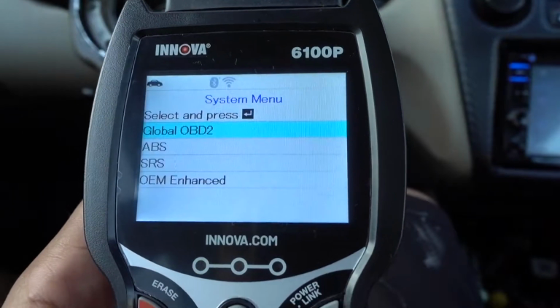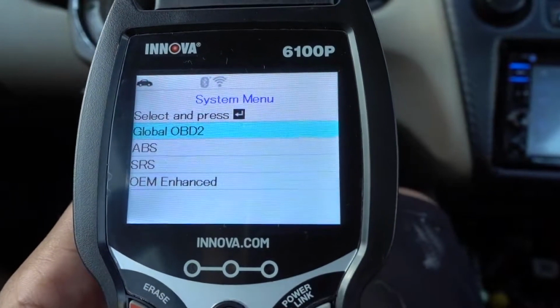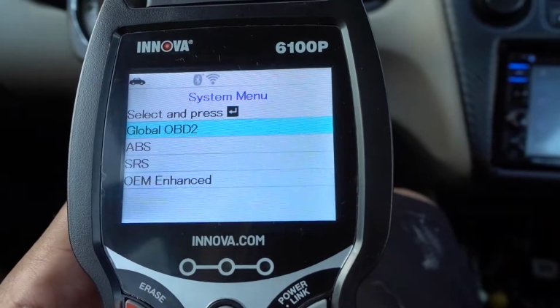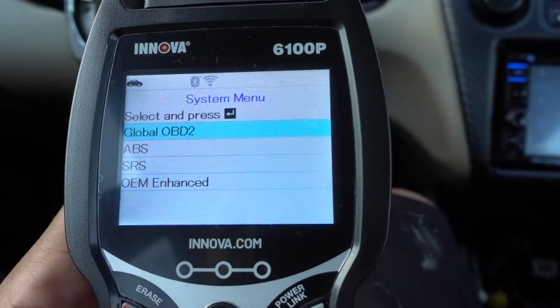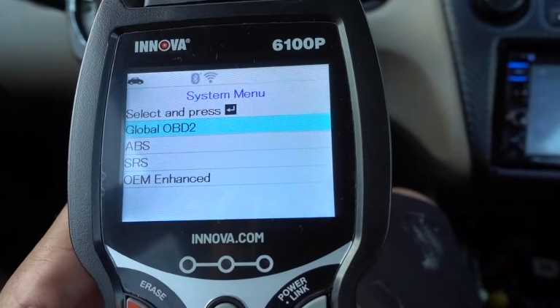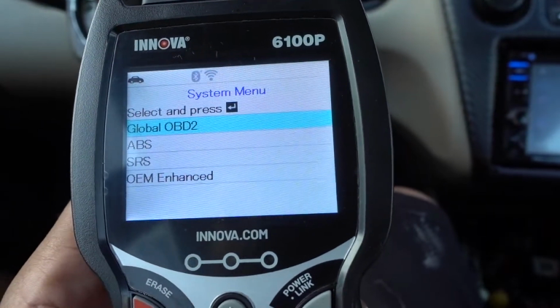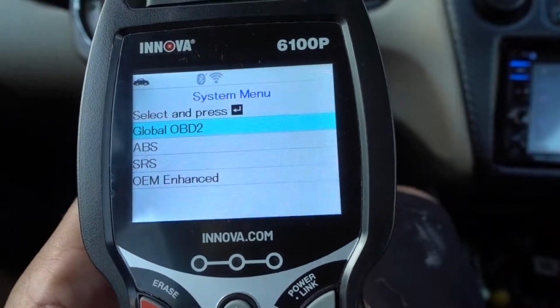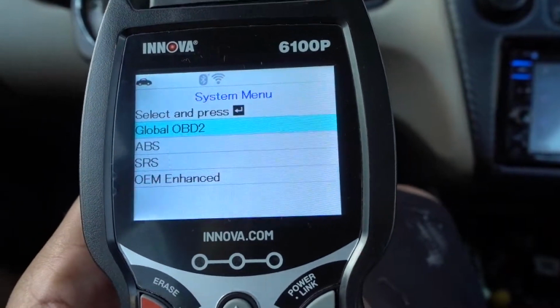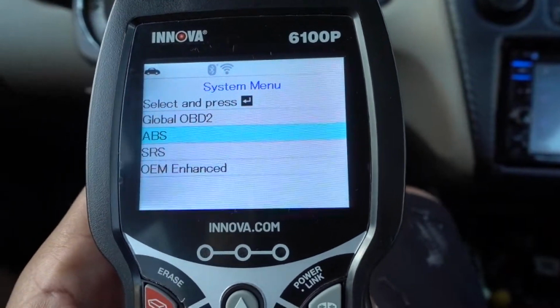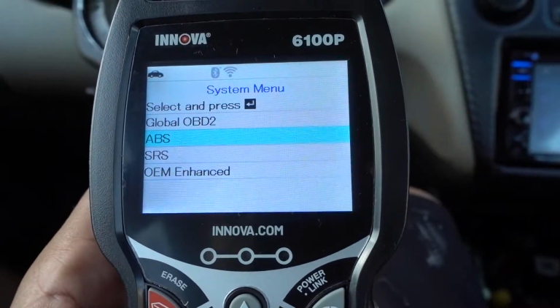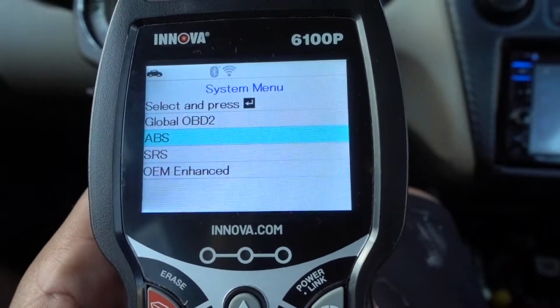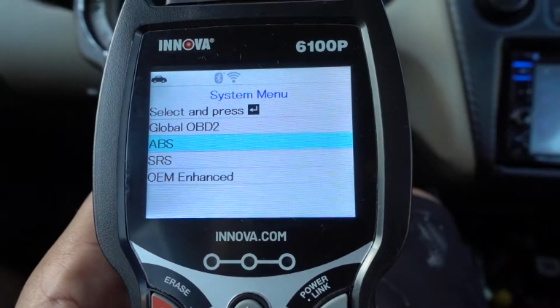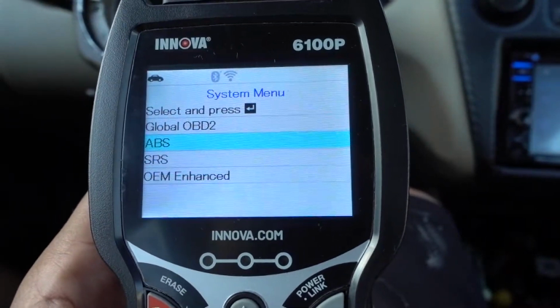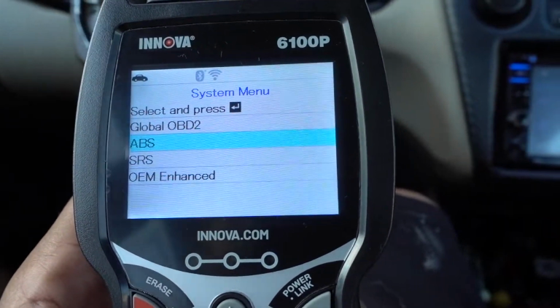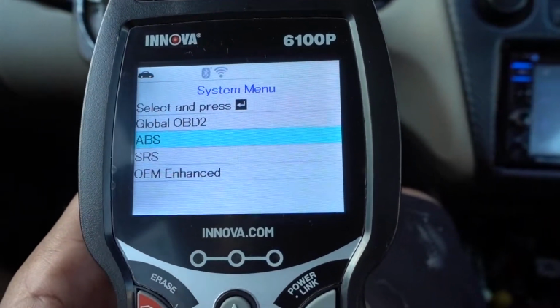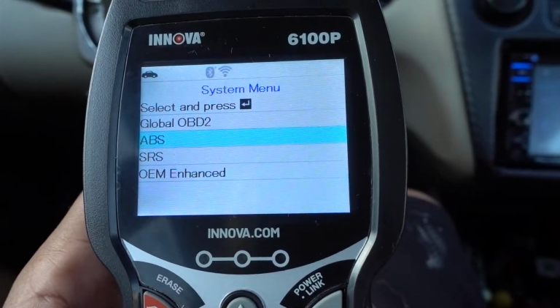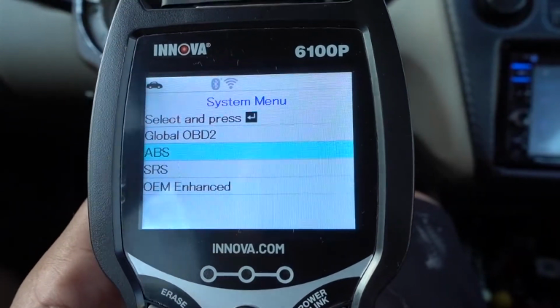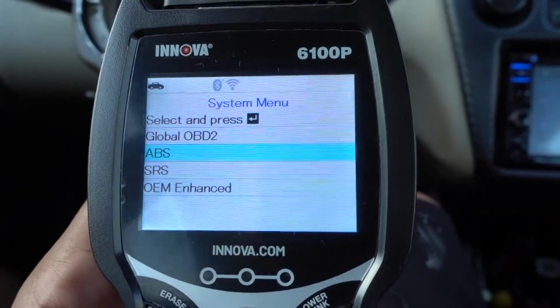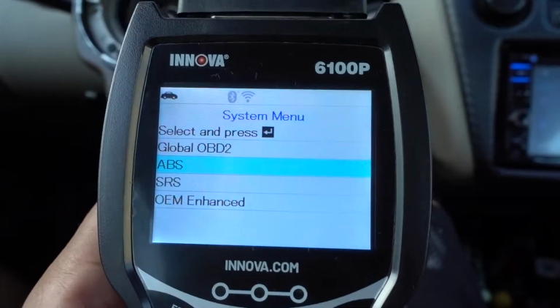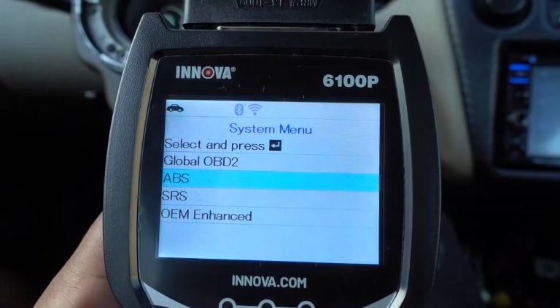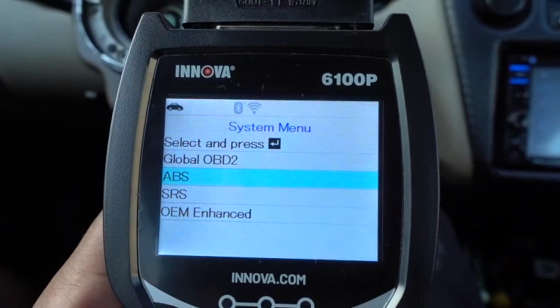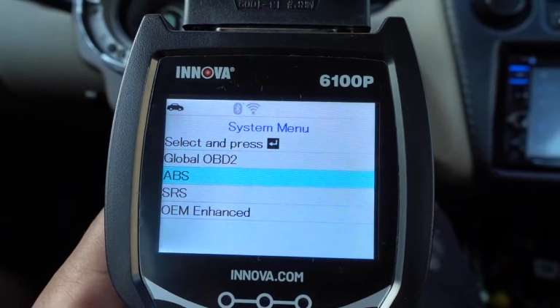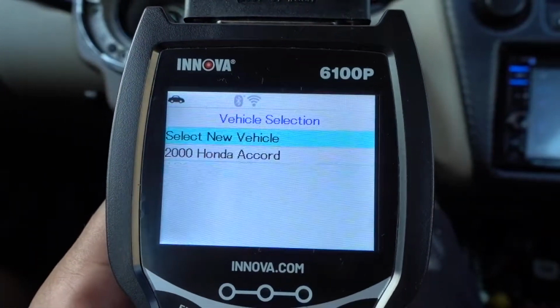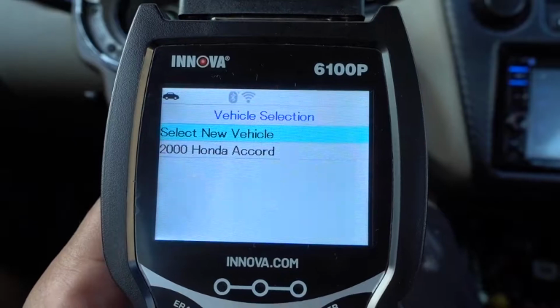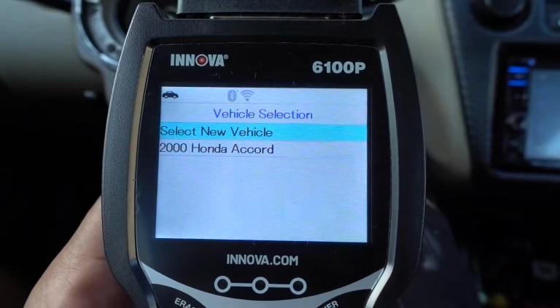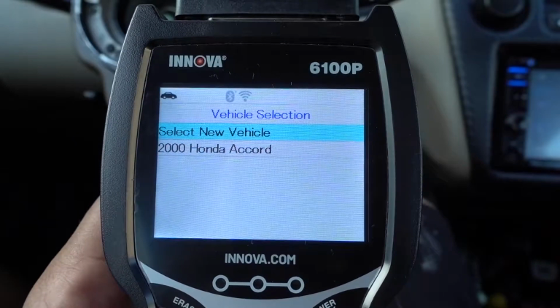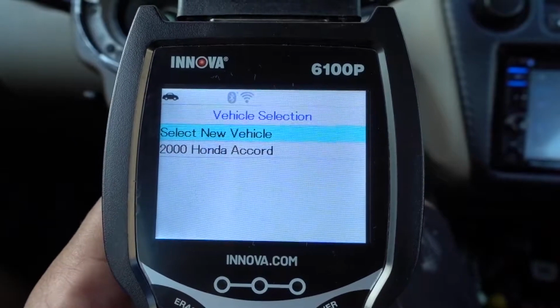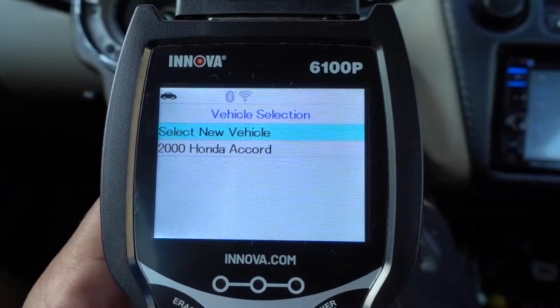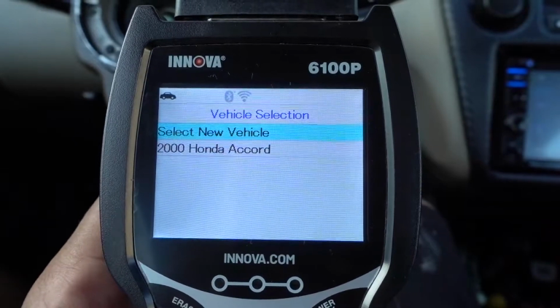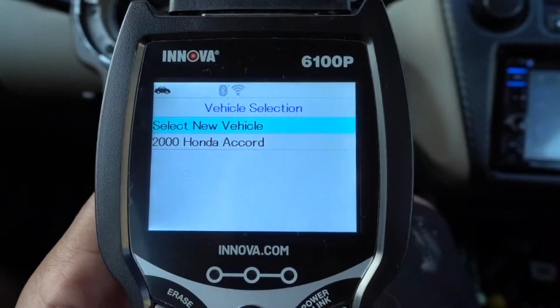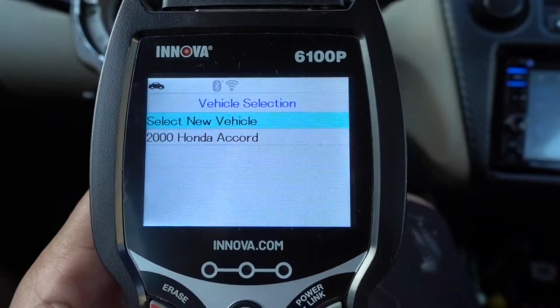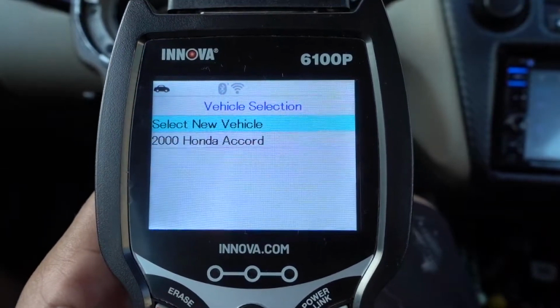Press it again. We're gonna check the ABS system. I now have some problems with this vehicle.